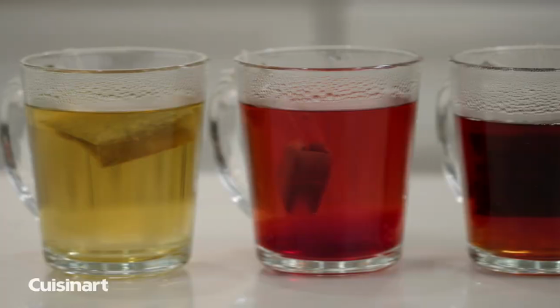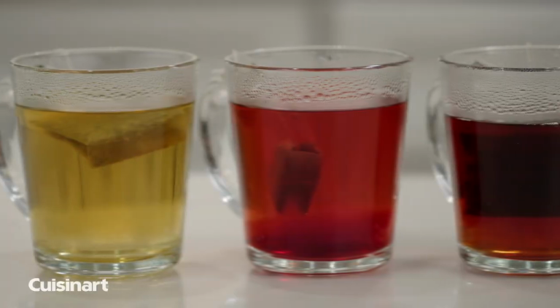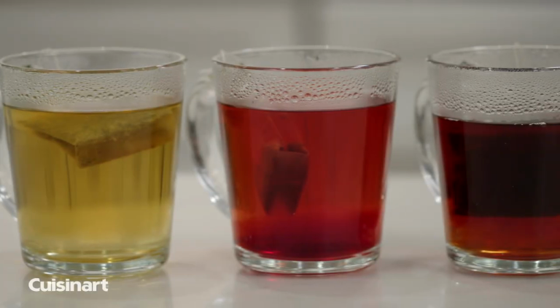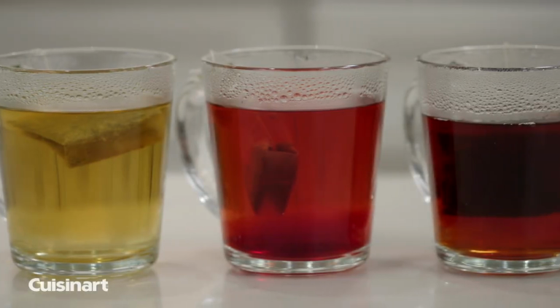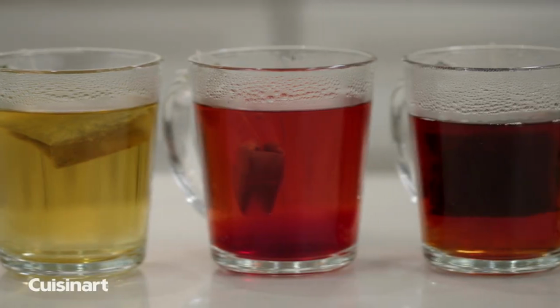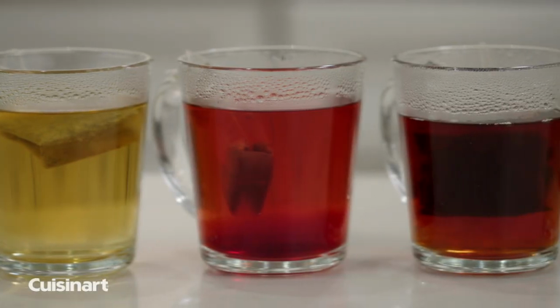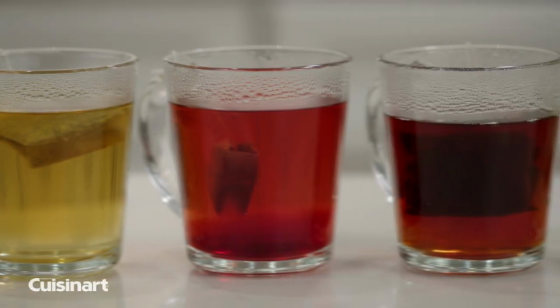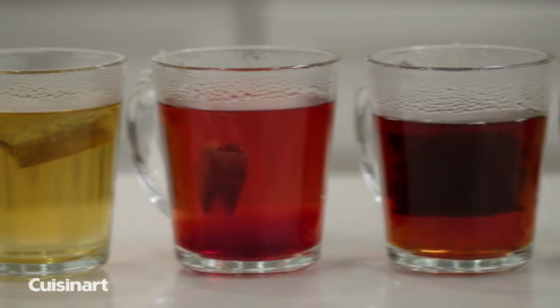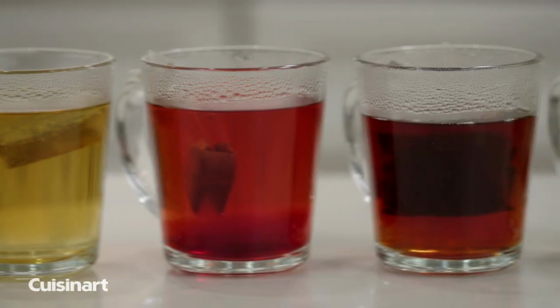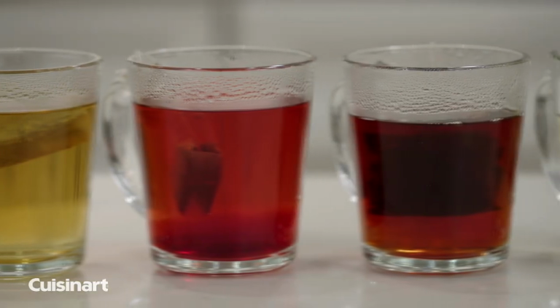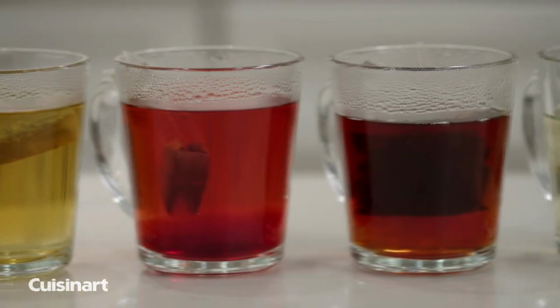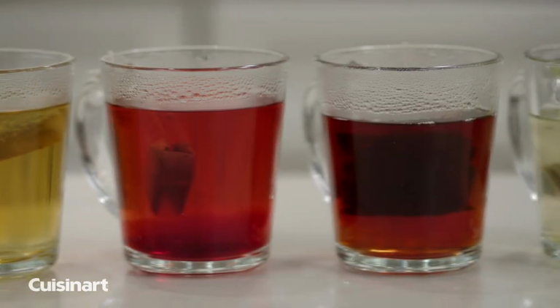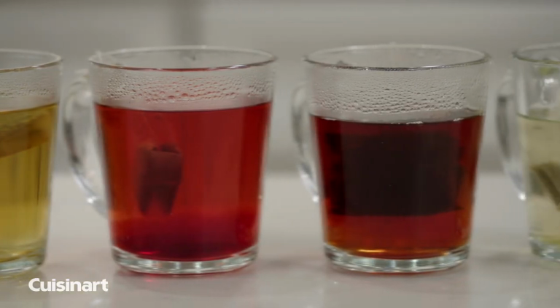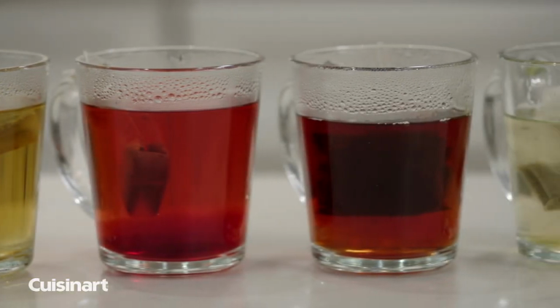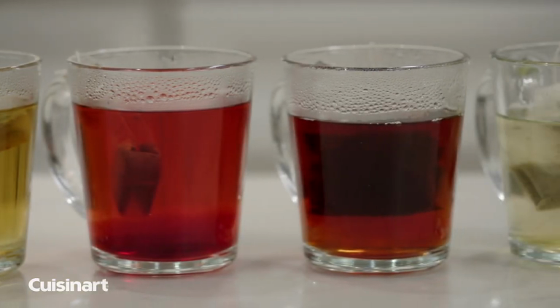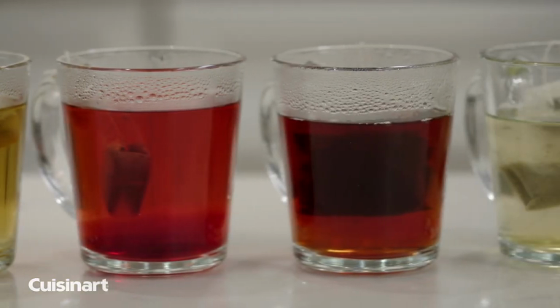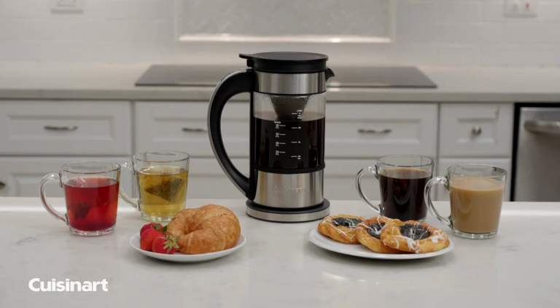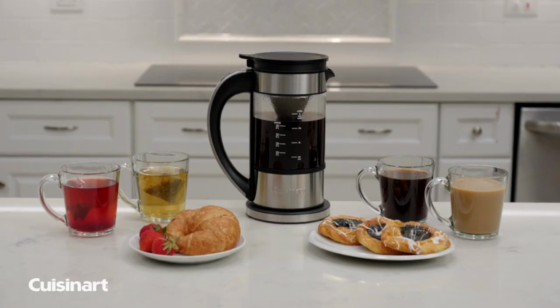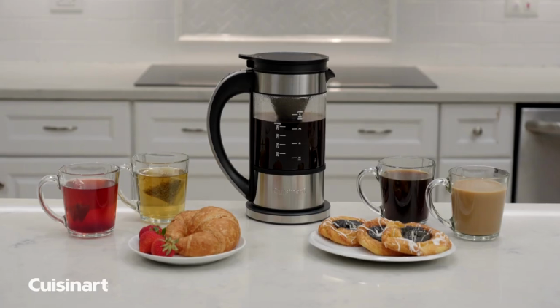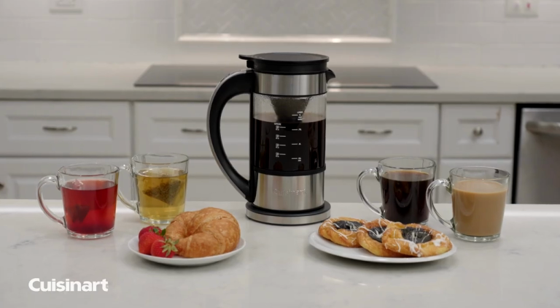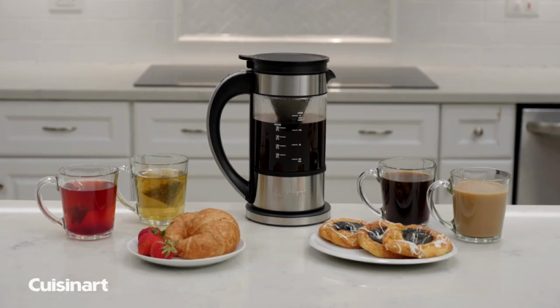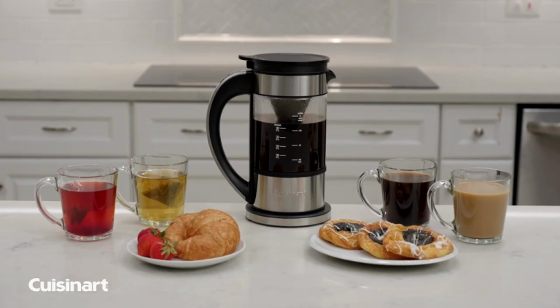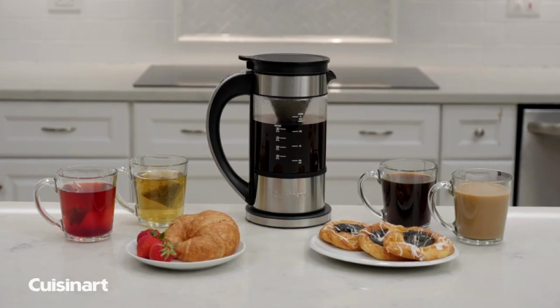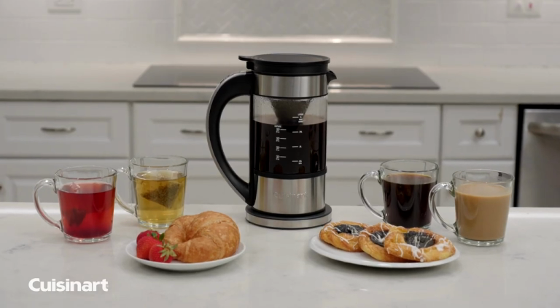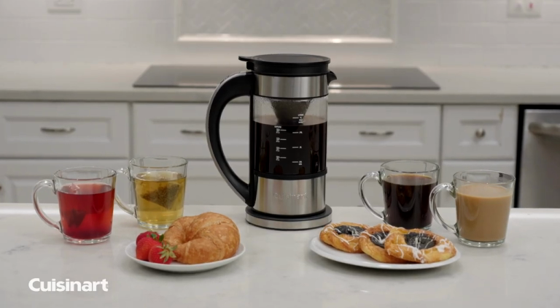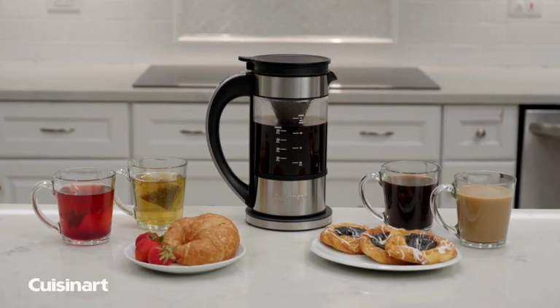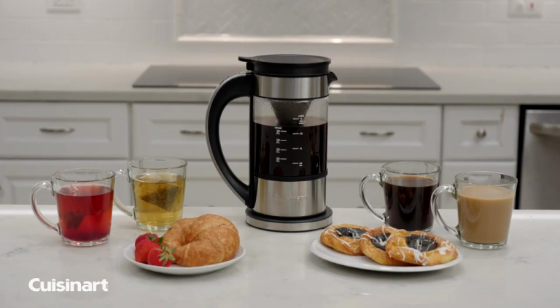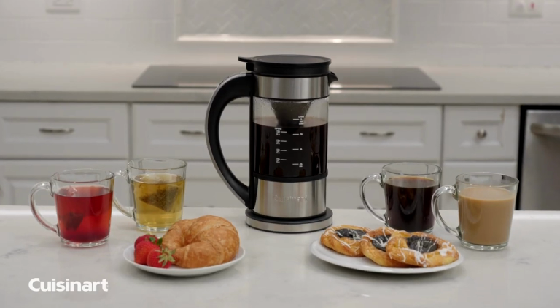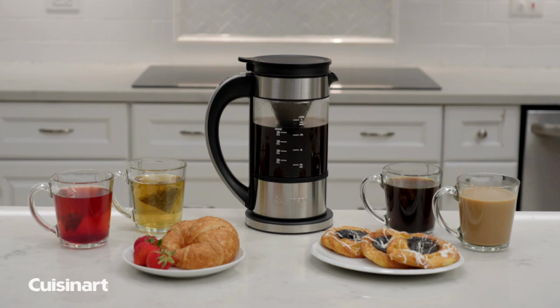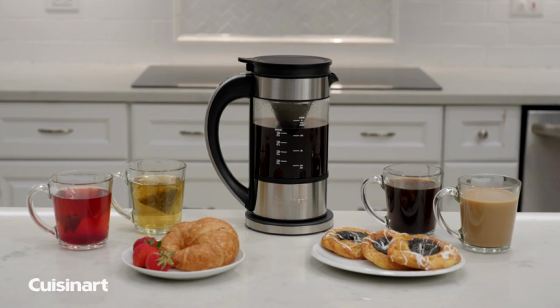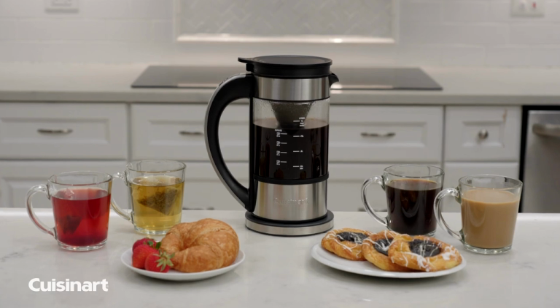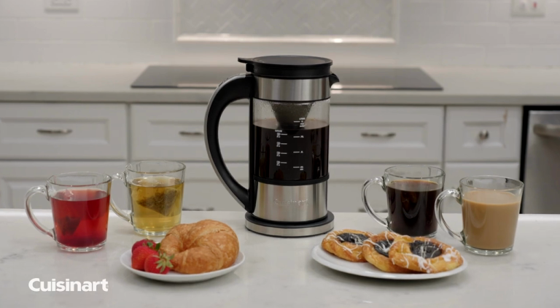Bring the everyday beverage variety home with the Cuisinart programmable 5-cup percolator and electric kettle.